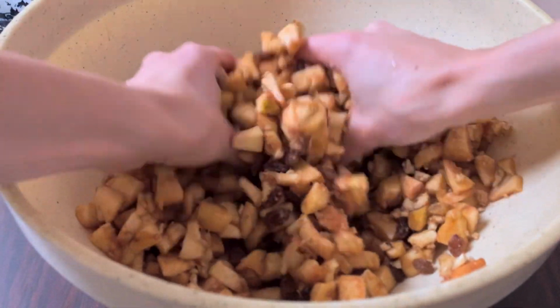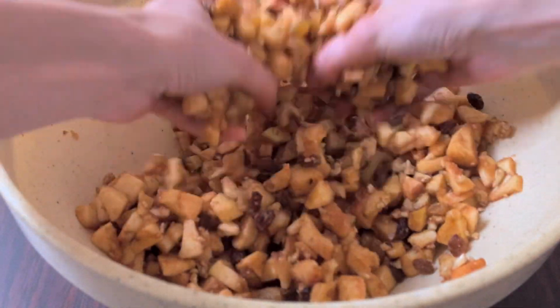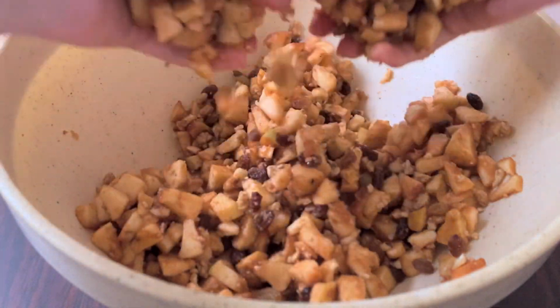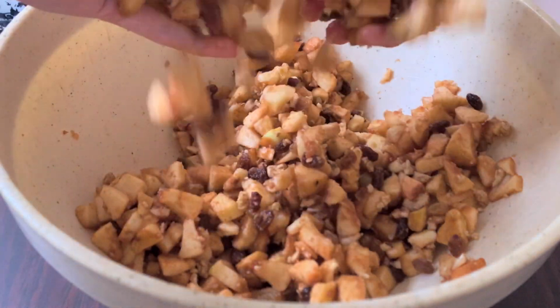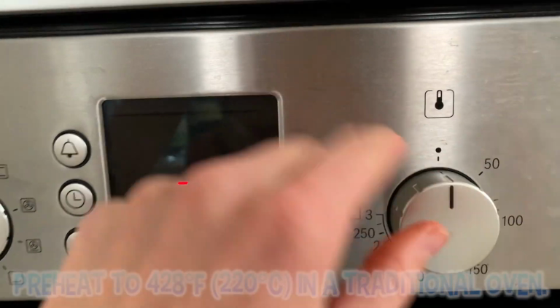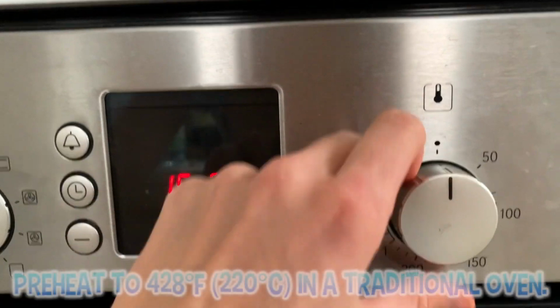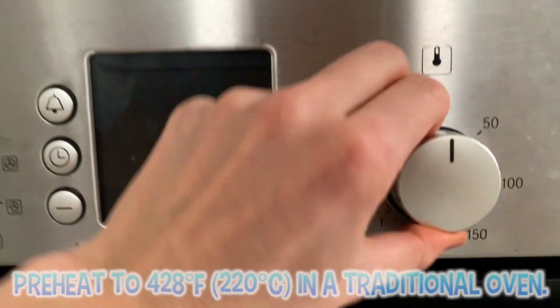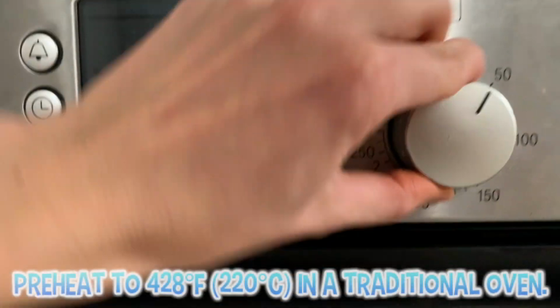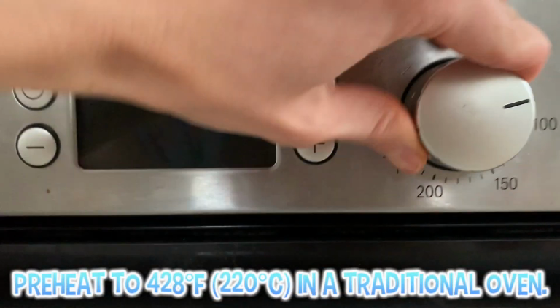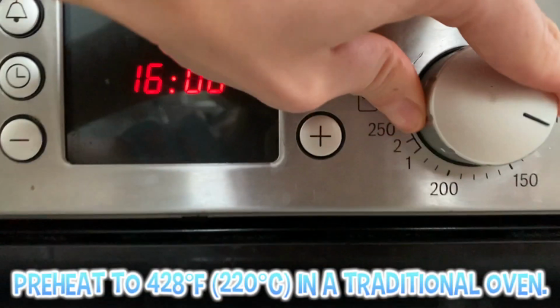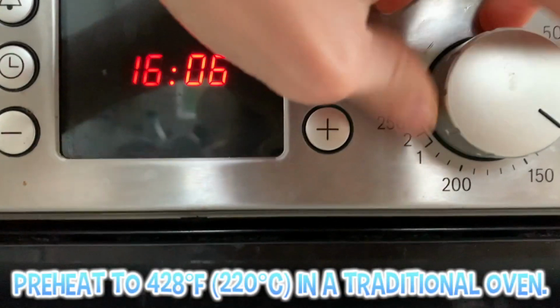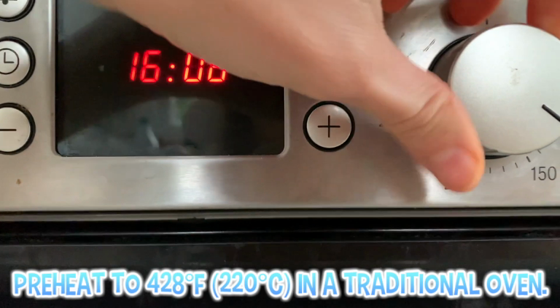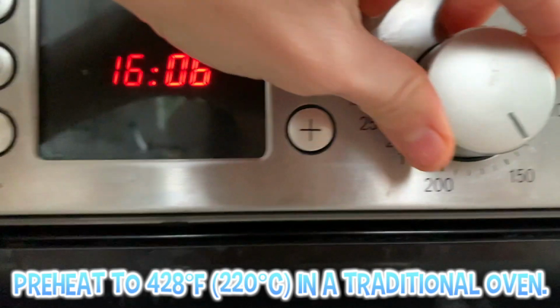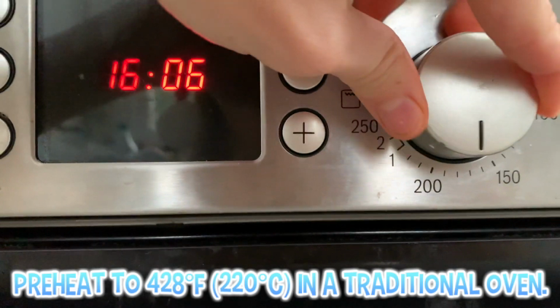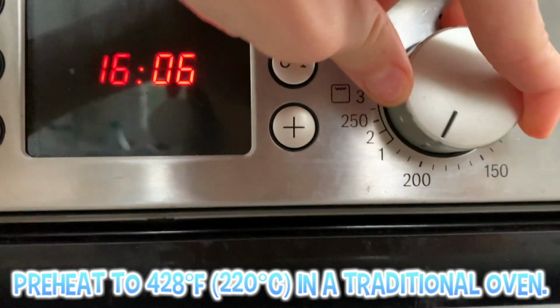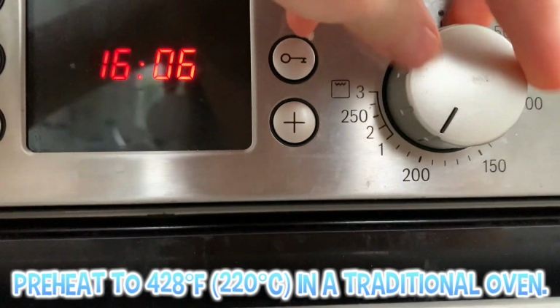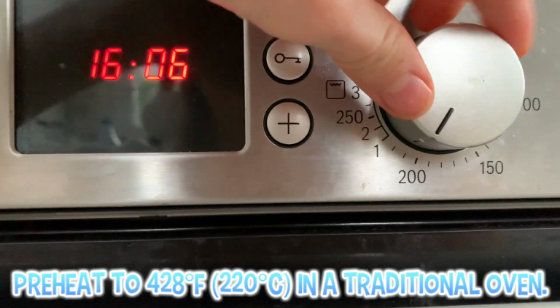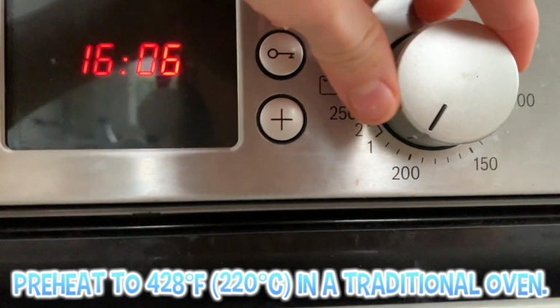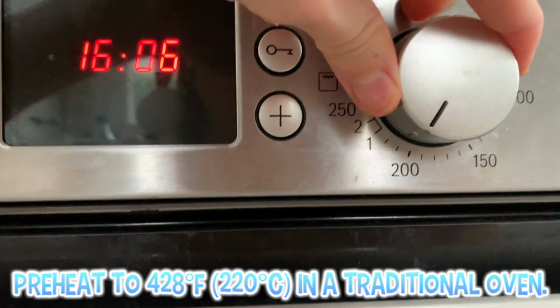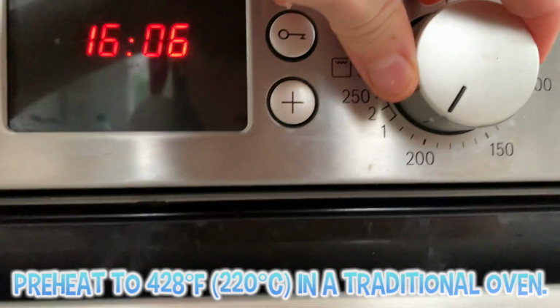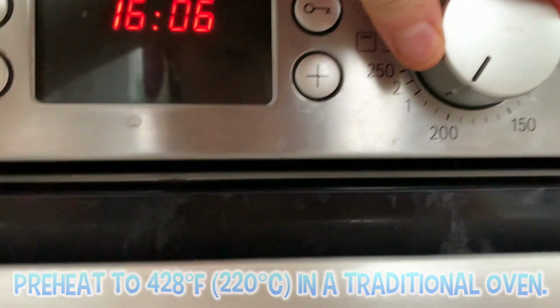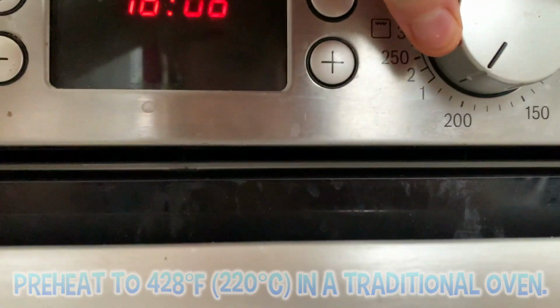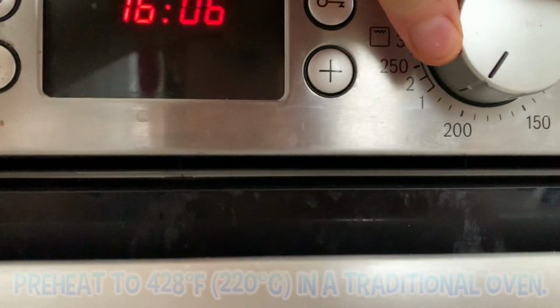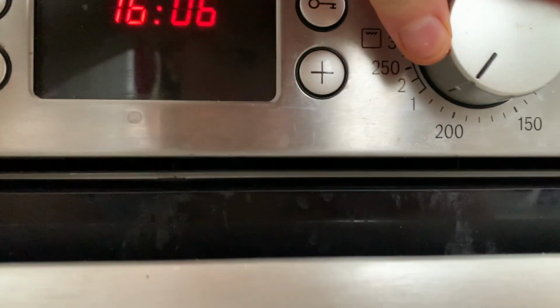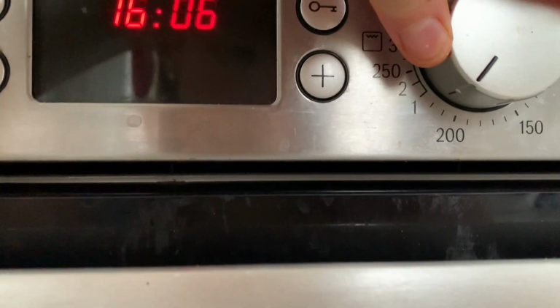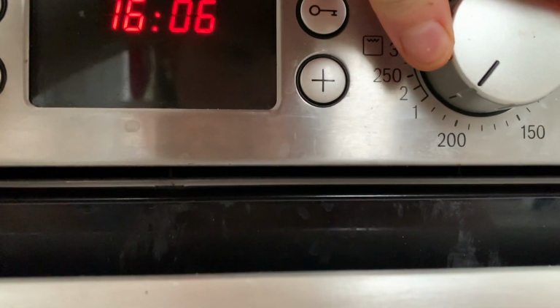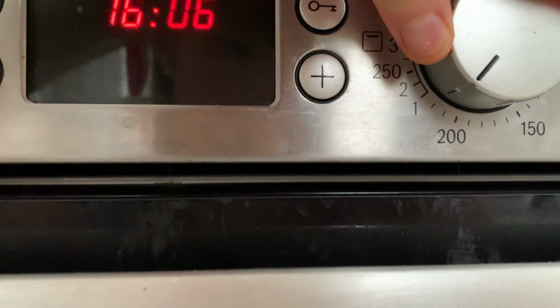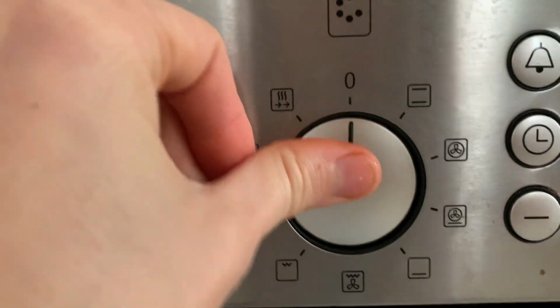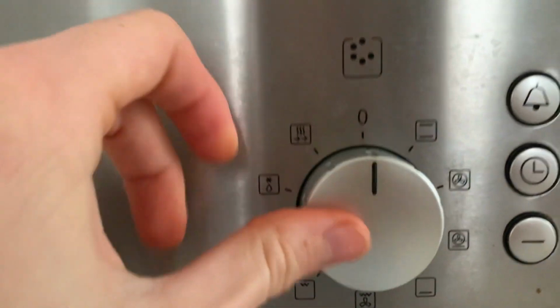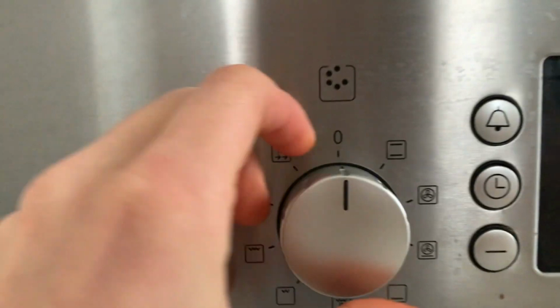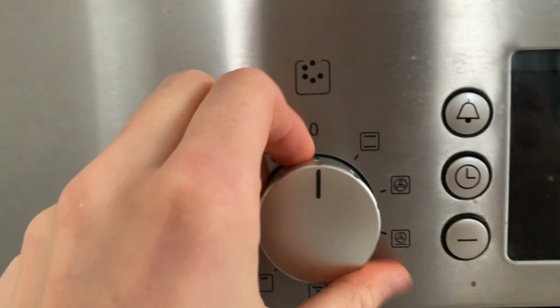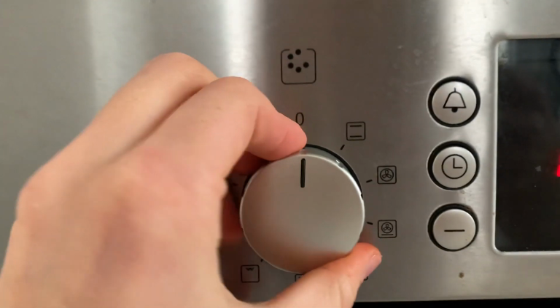Heat the oven to 428 degrees Fahrenheit or 220 degrees Celsius in a traditional oven.